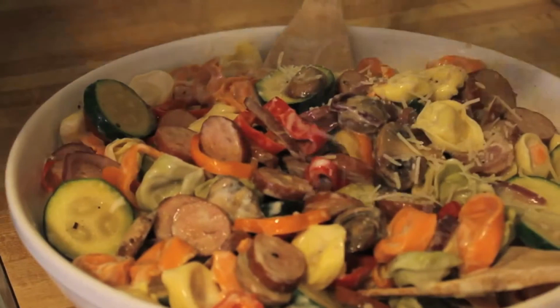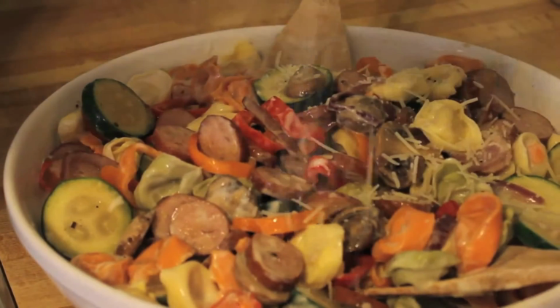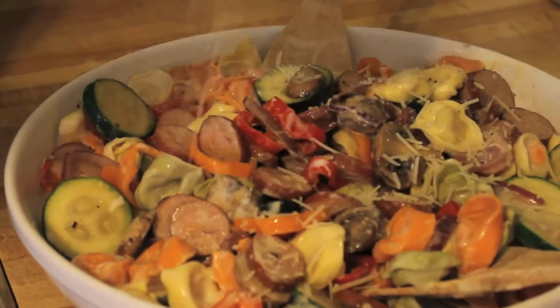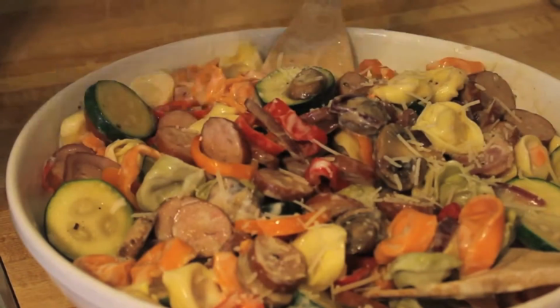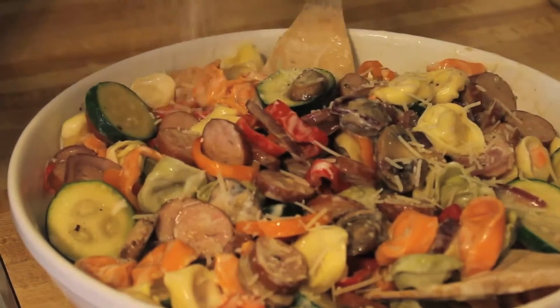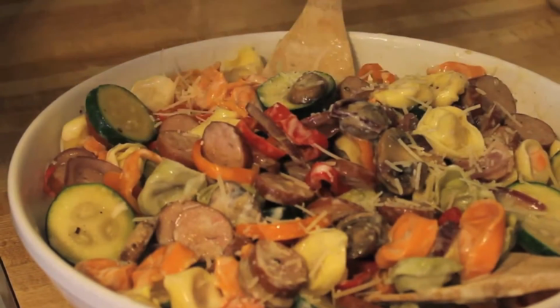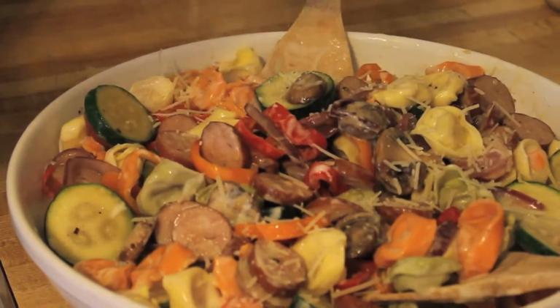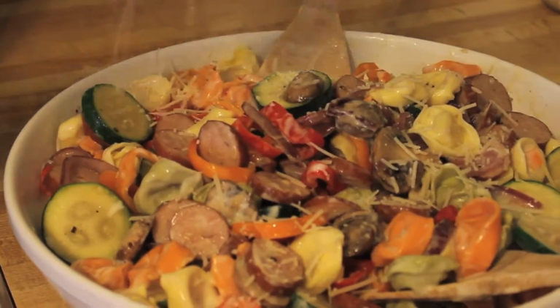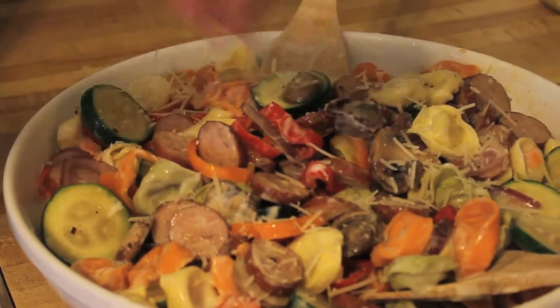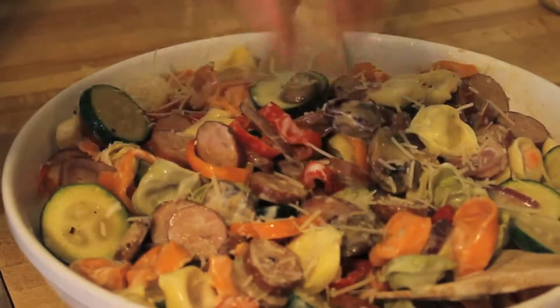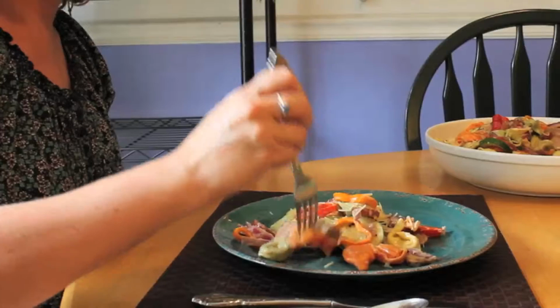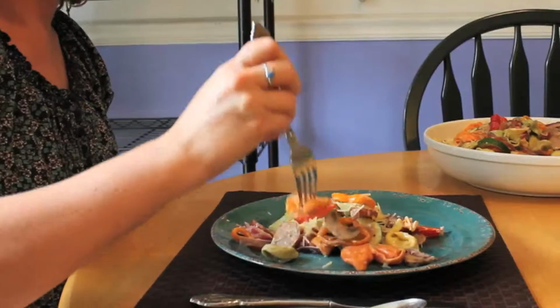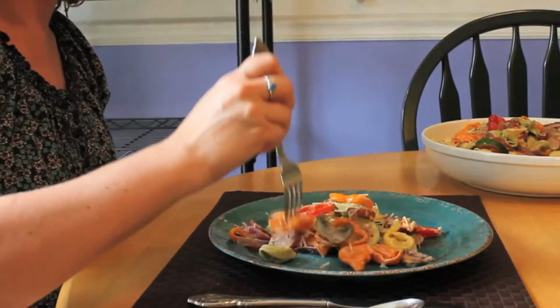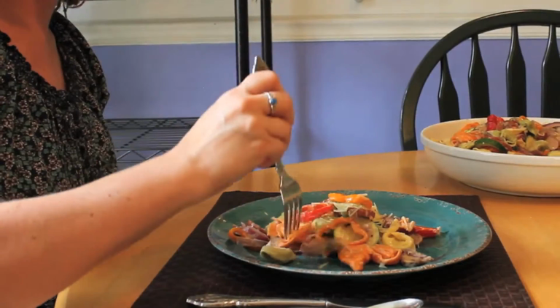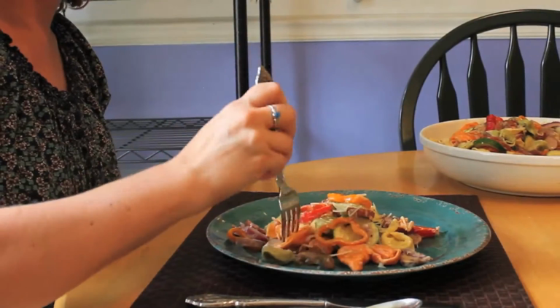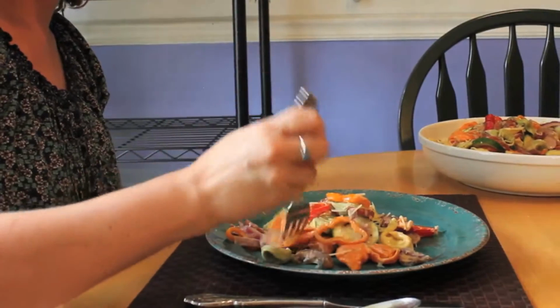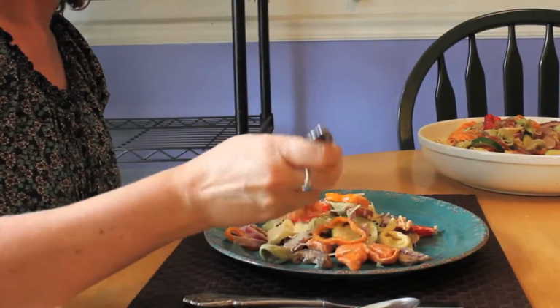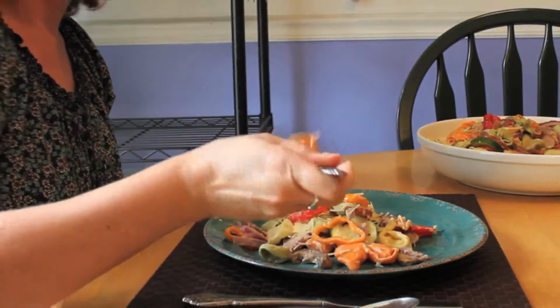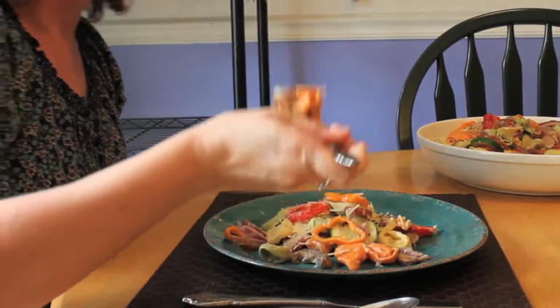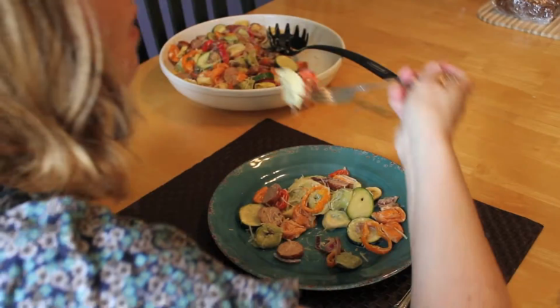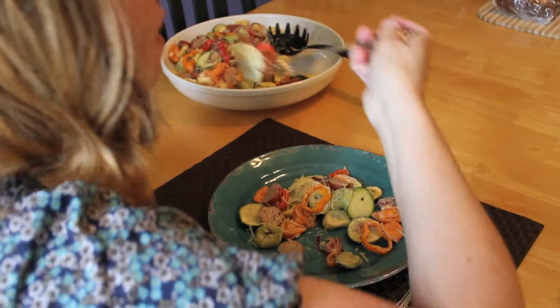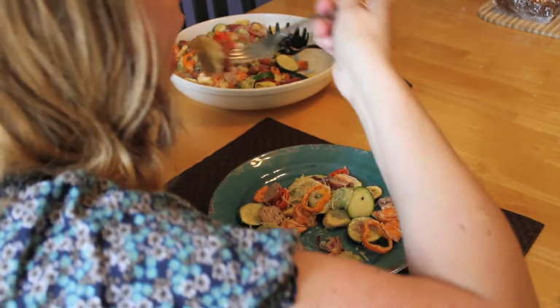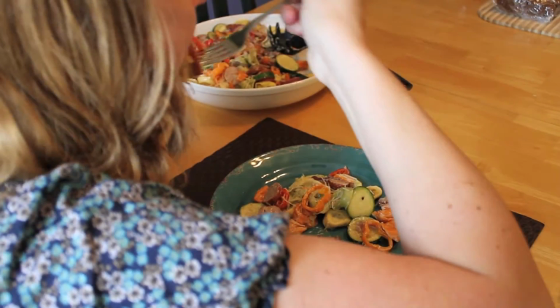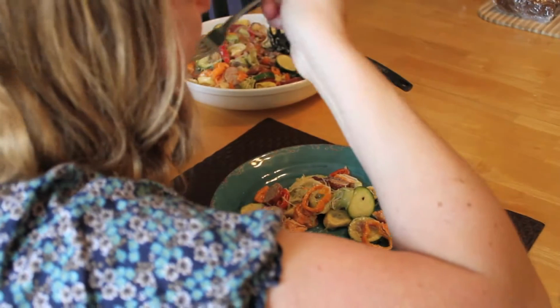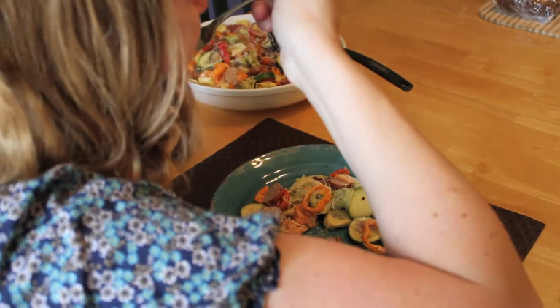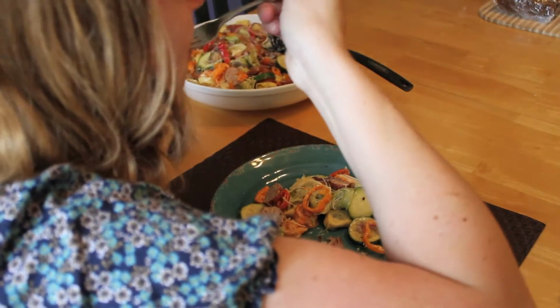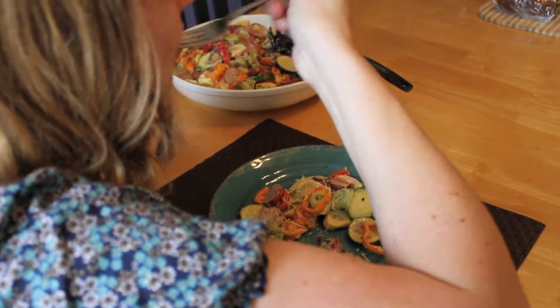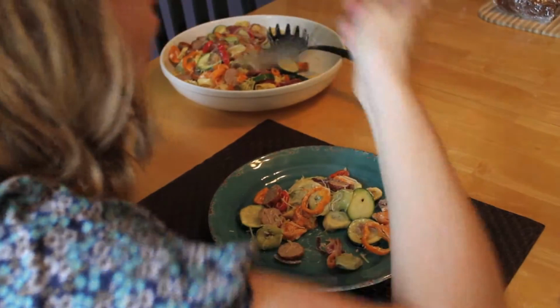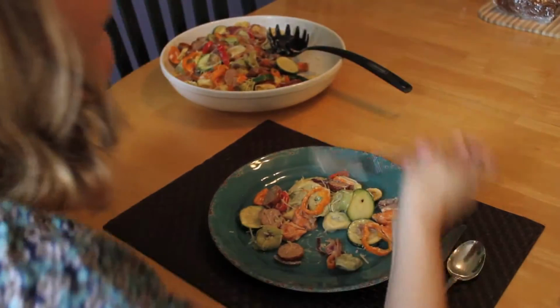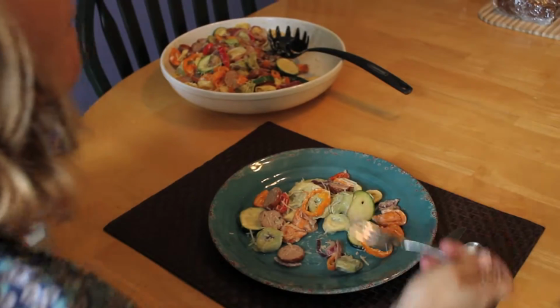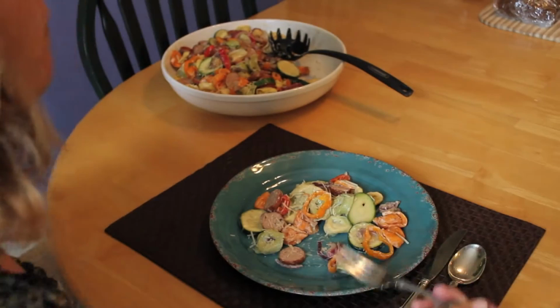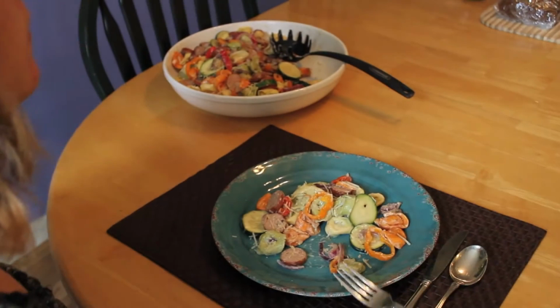Top this little jewel with parmesan cheese and enjoy it right away. It's also great for lunch leftovers the next day.